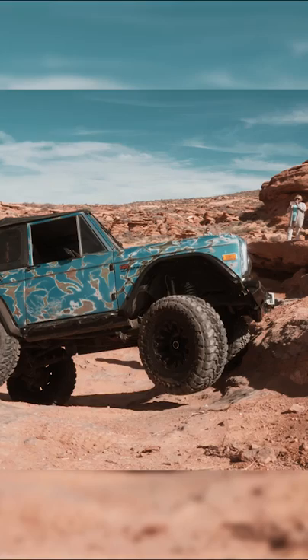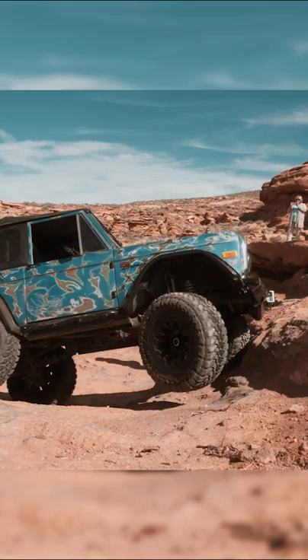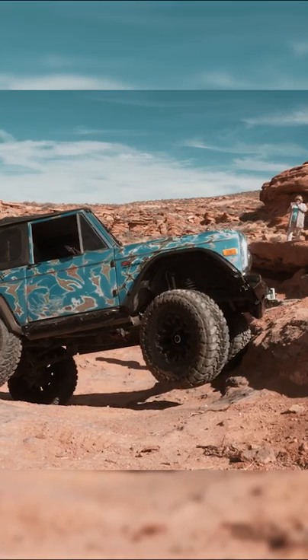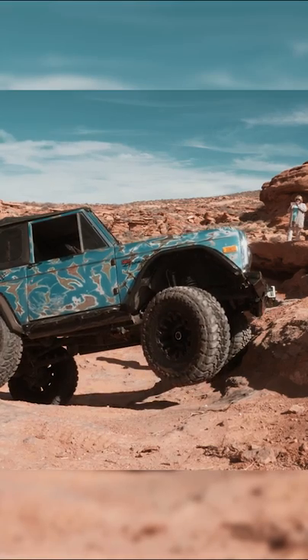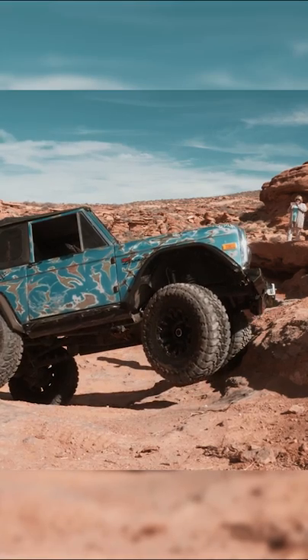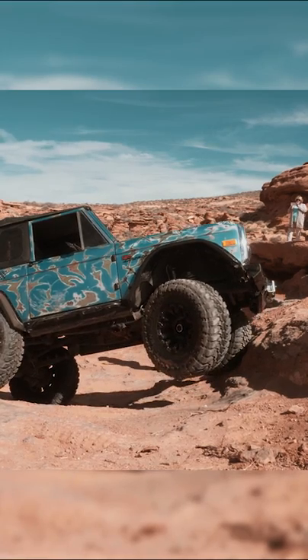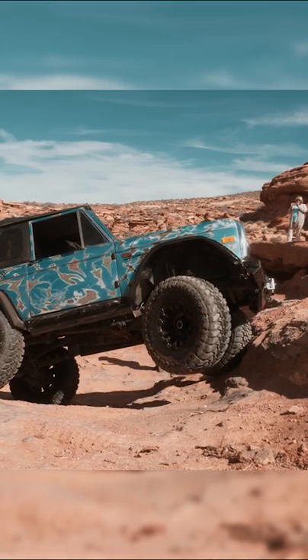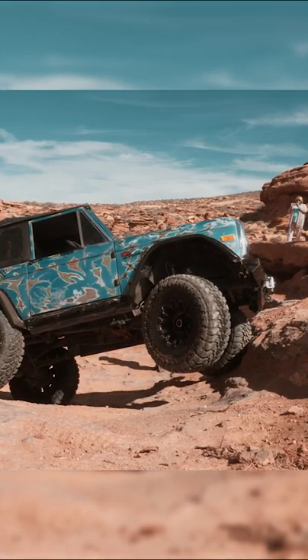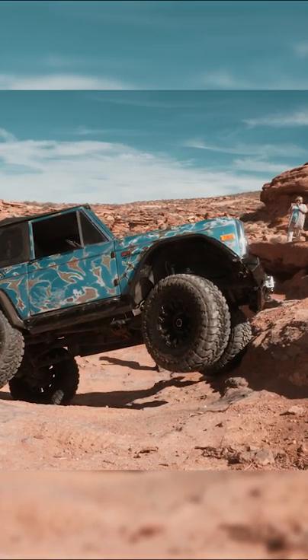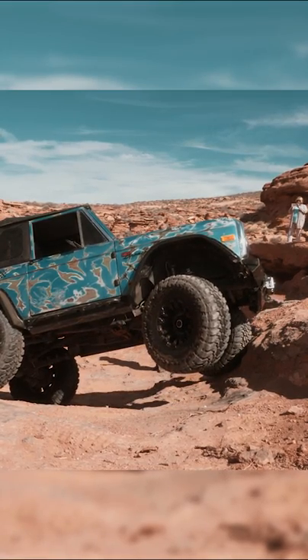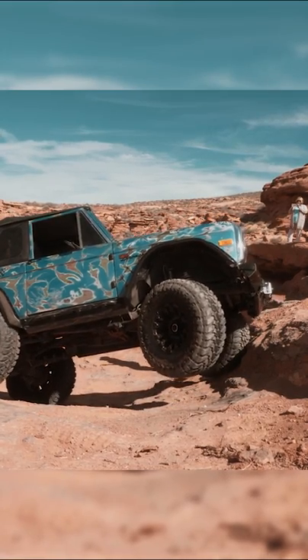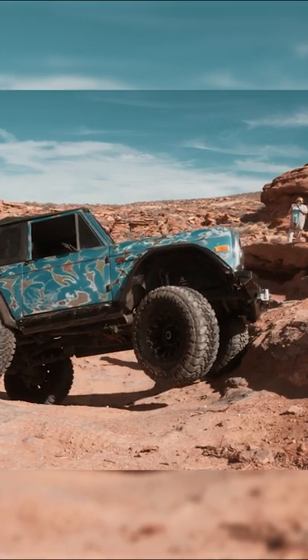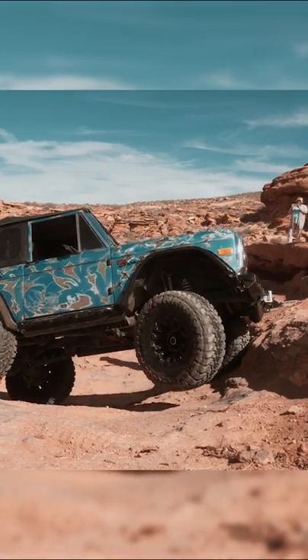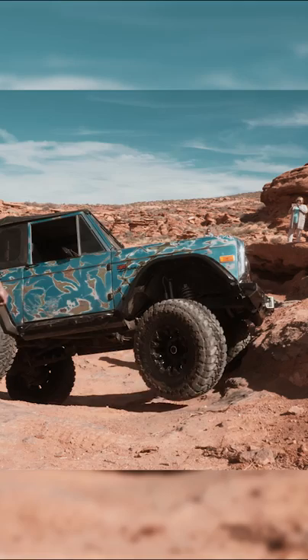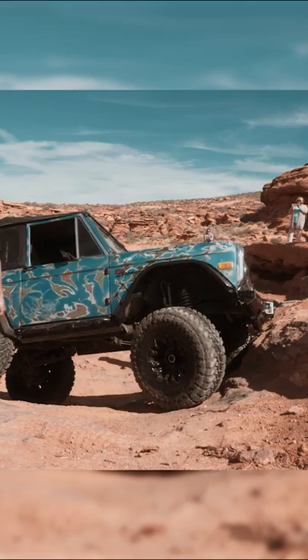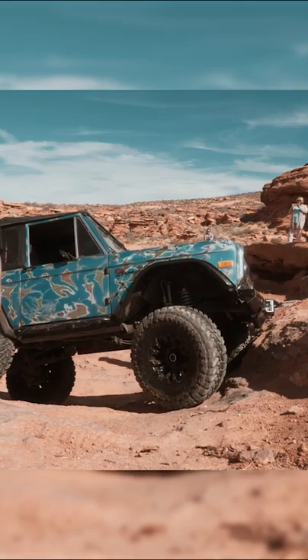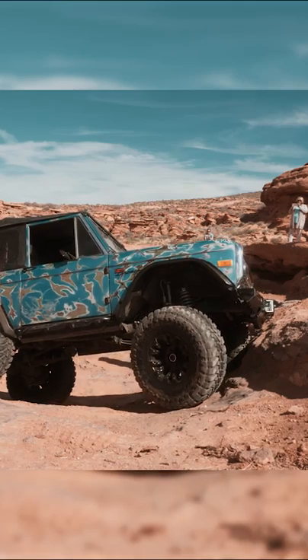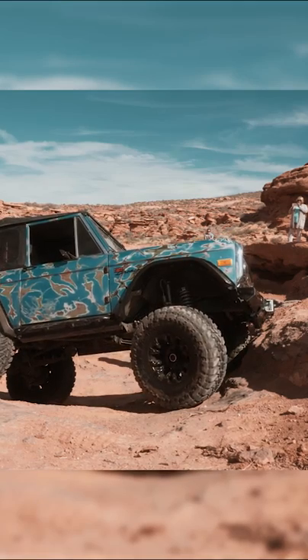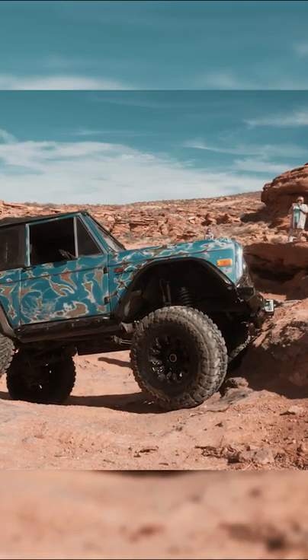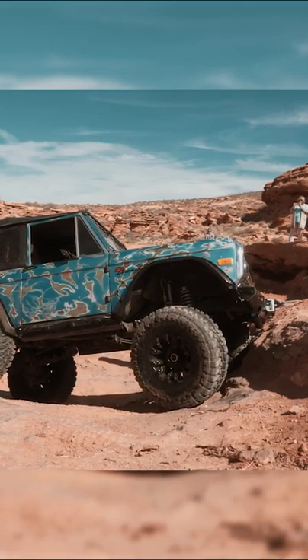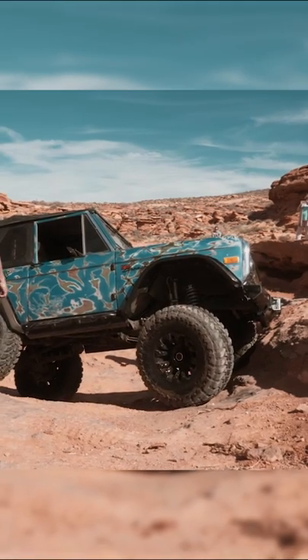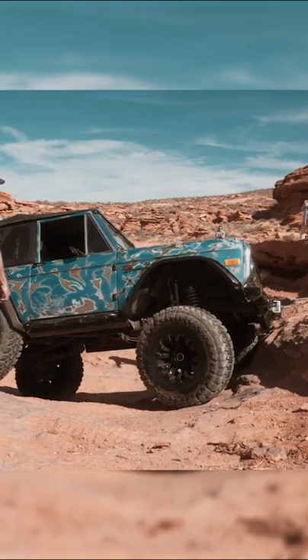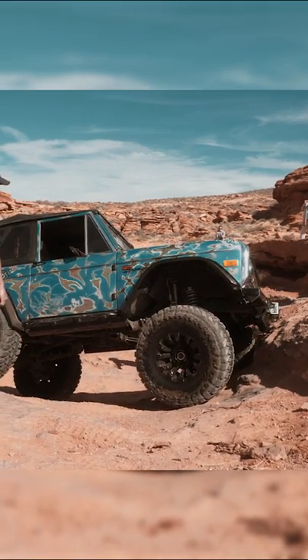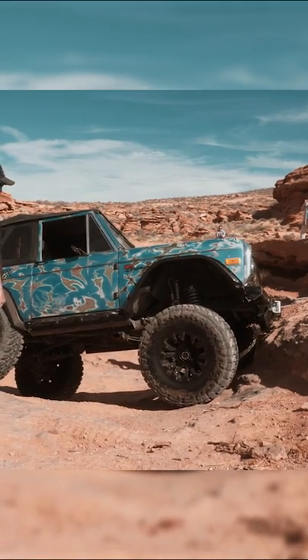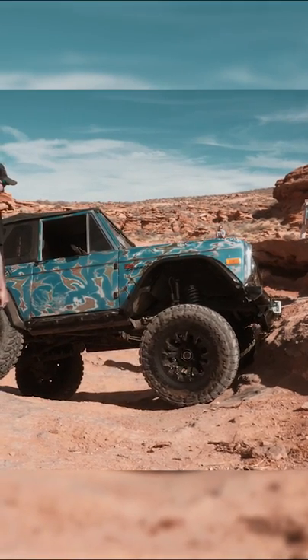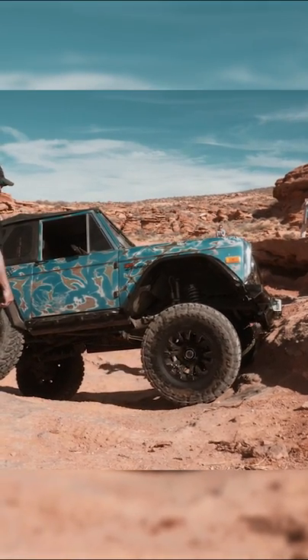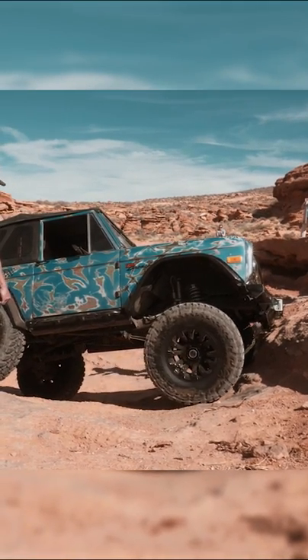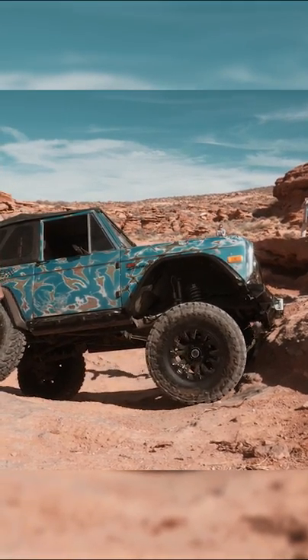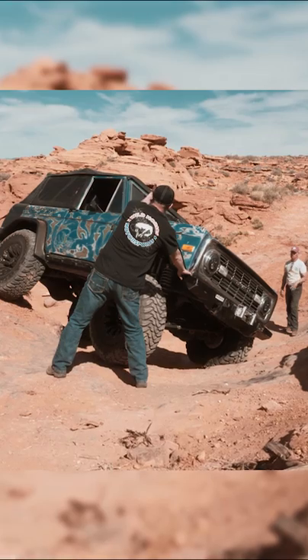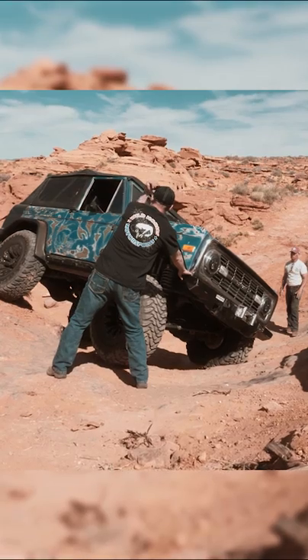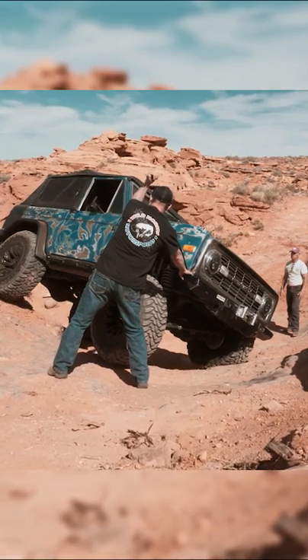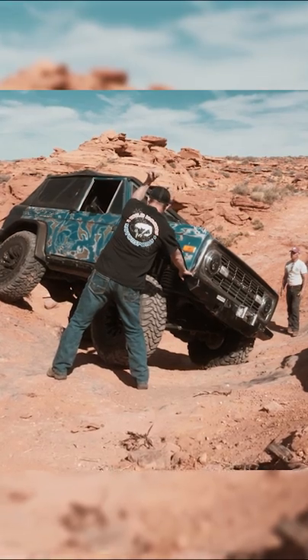I ended up in quite a predicament with the hill behind me and in front of me, and ended up not being able to back up to reset.